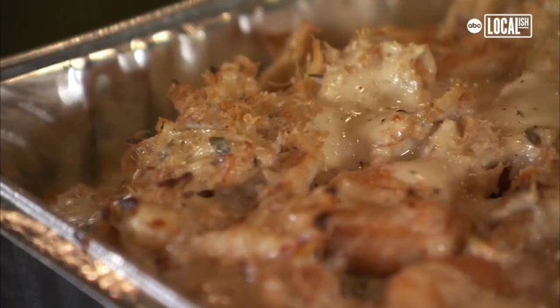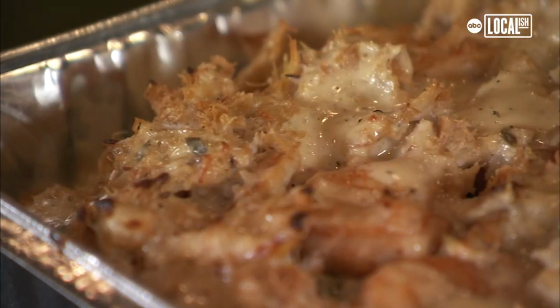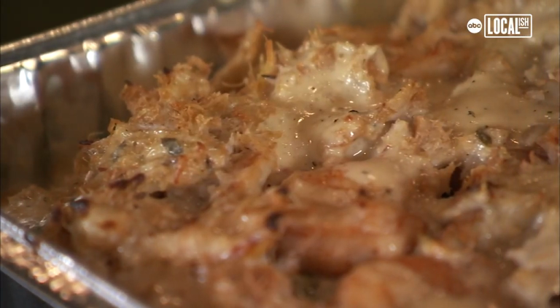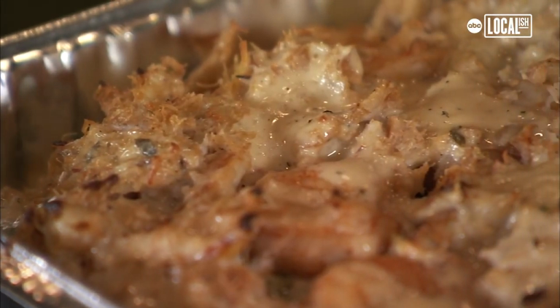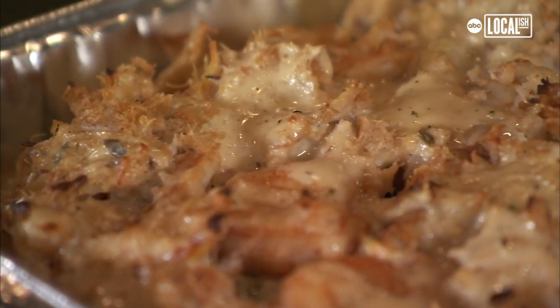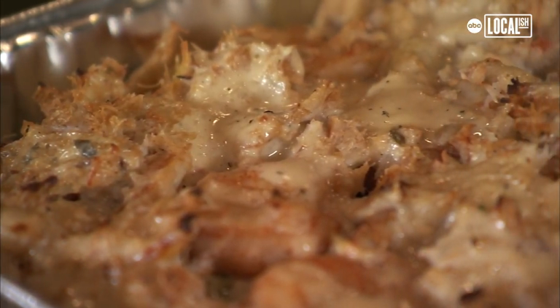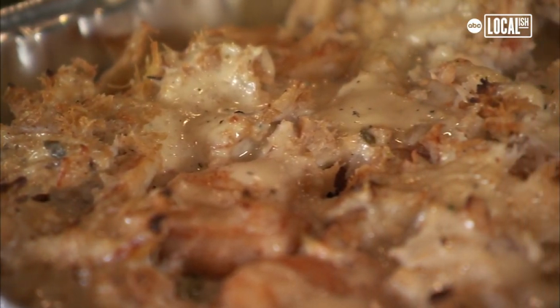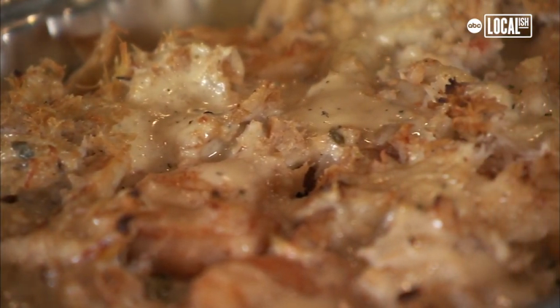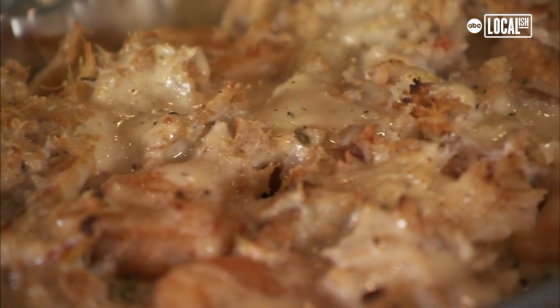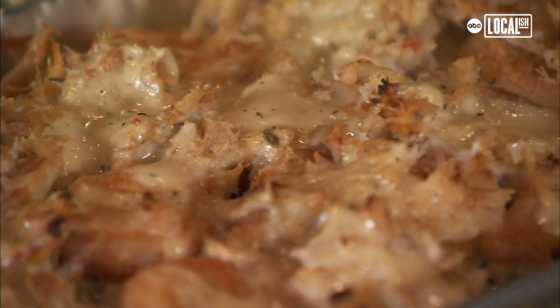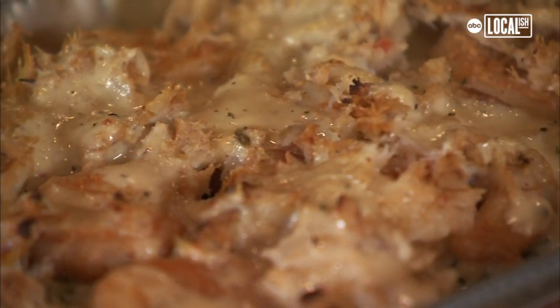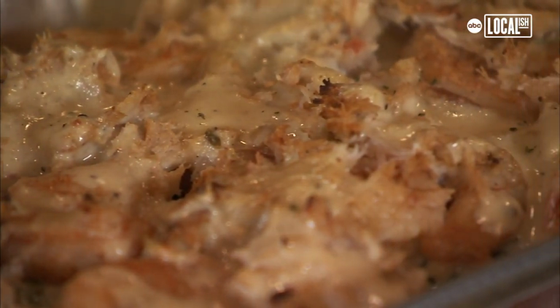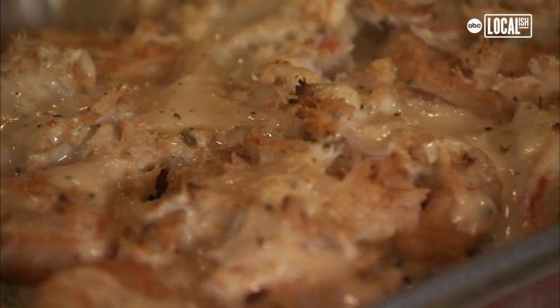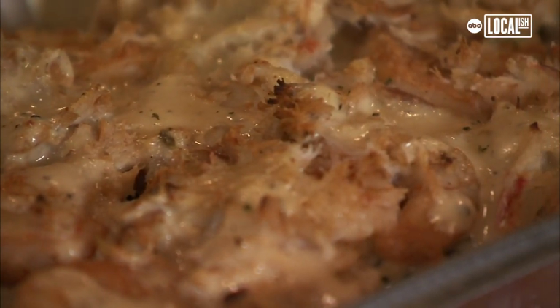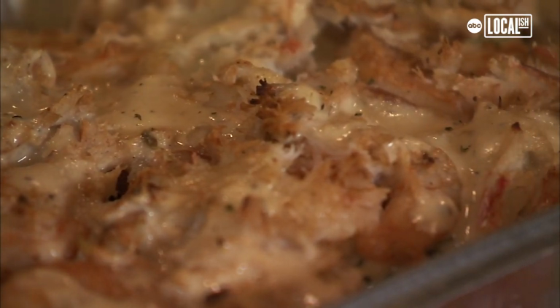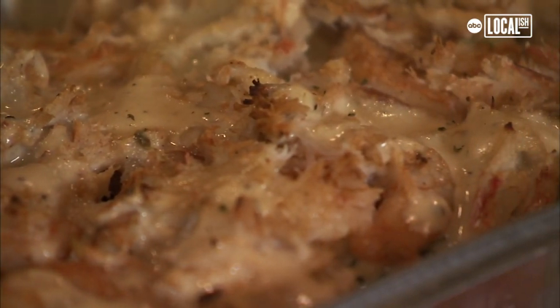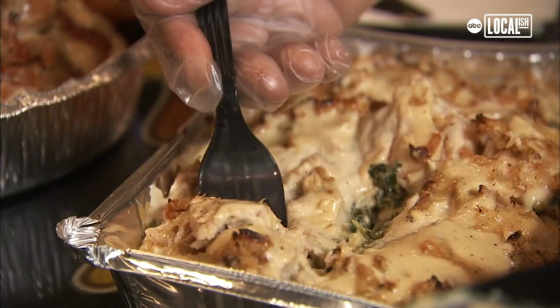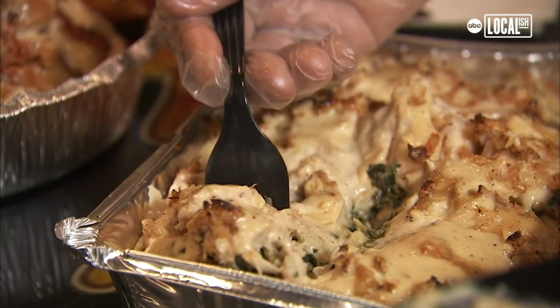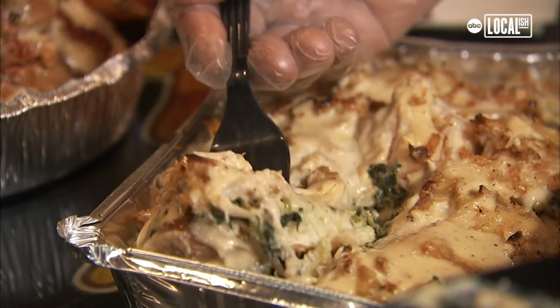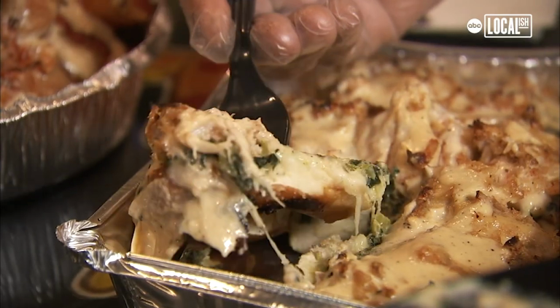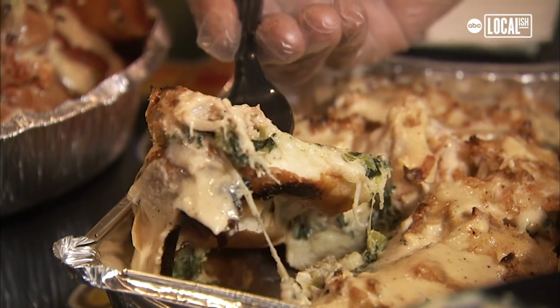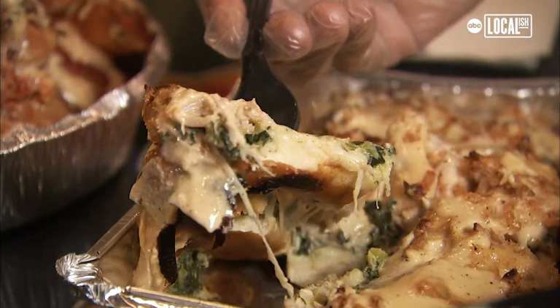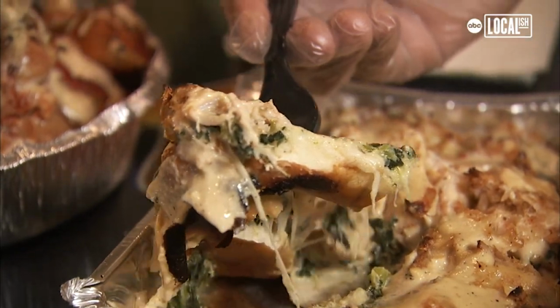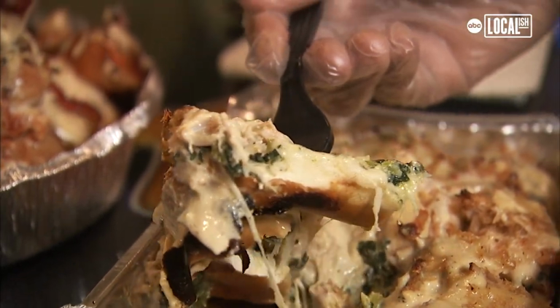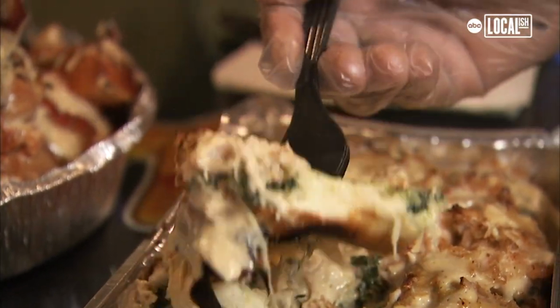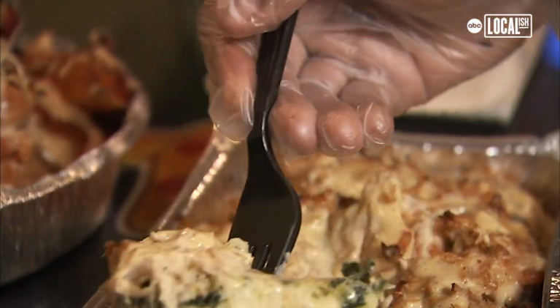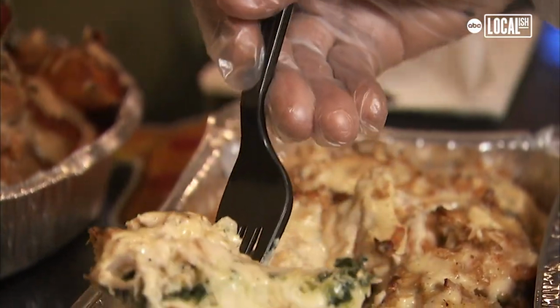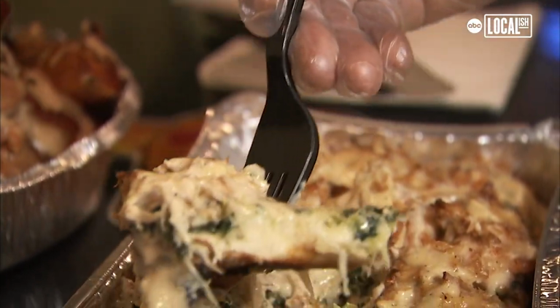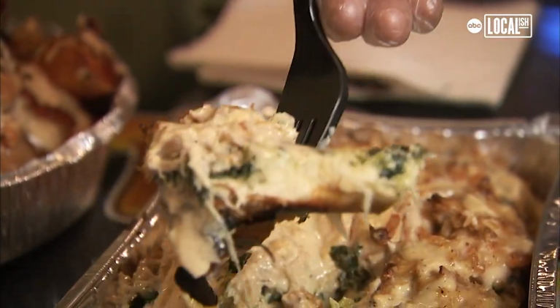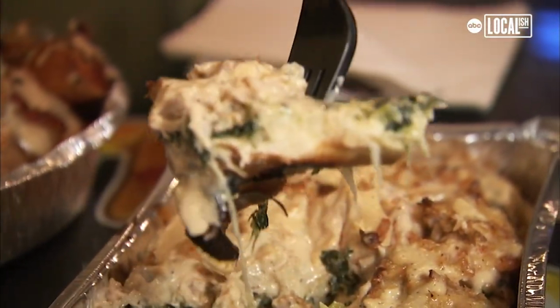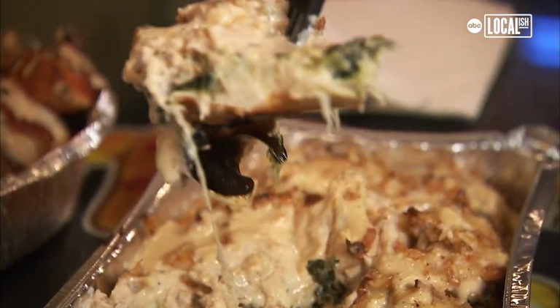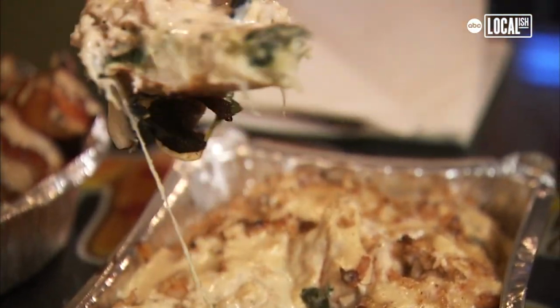The top seller, honestly, is the seafood pretzel. They come with shrimp, crab meat, and spicy spinach.